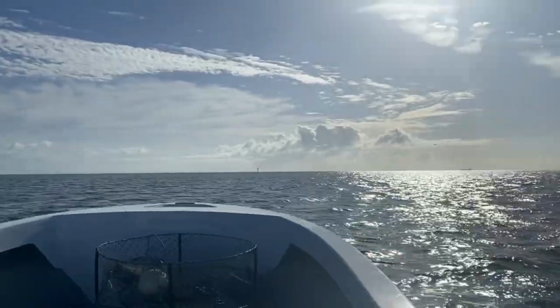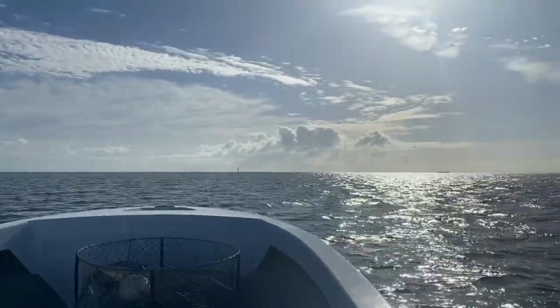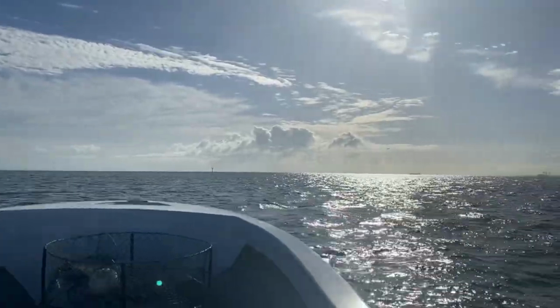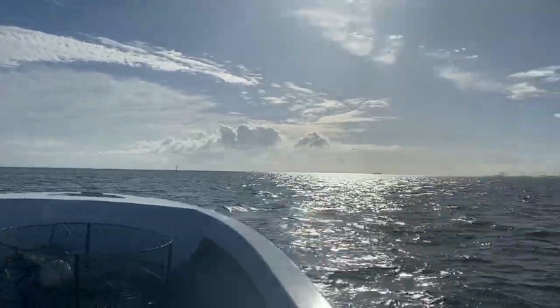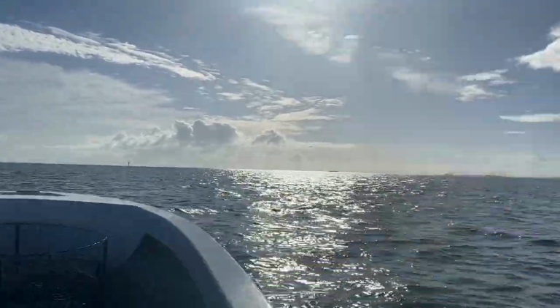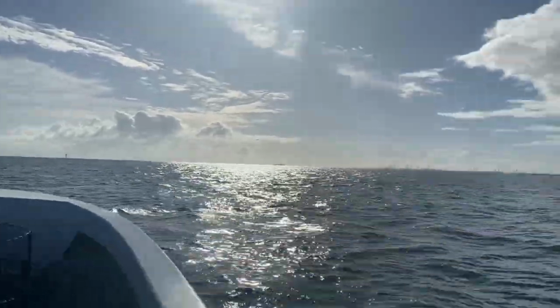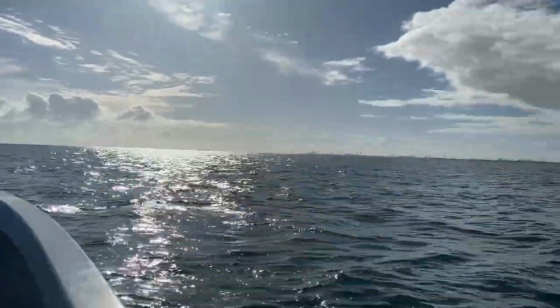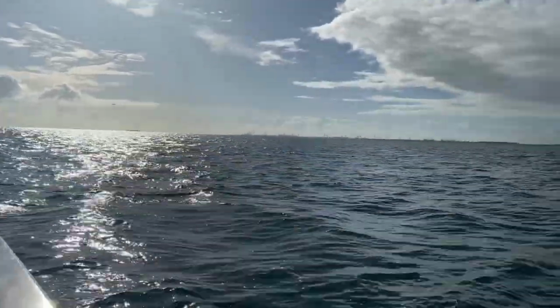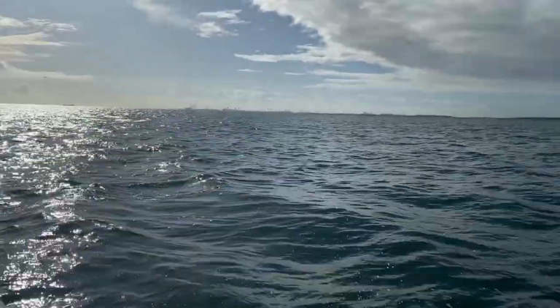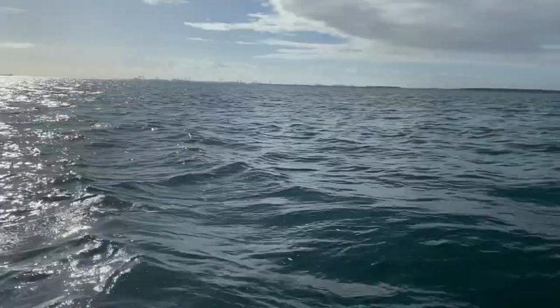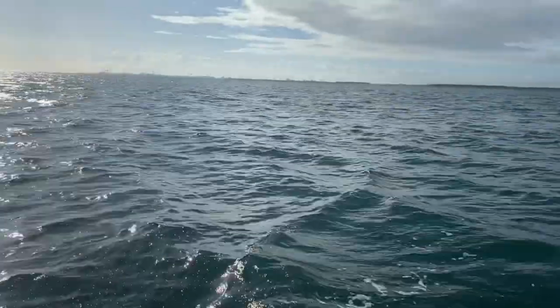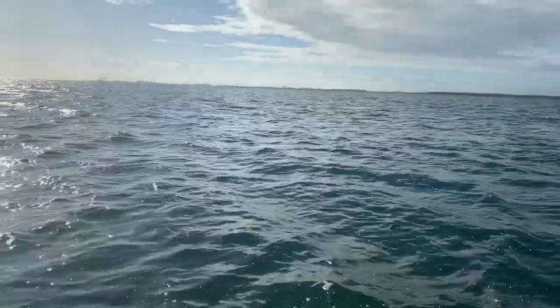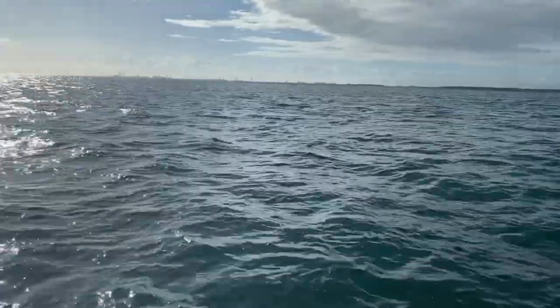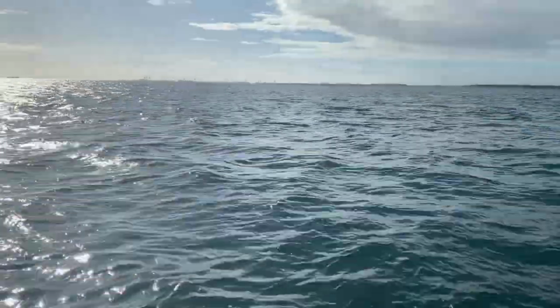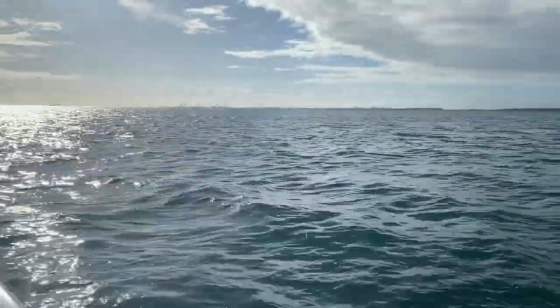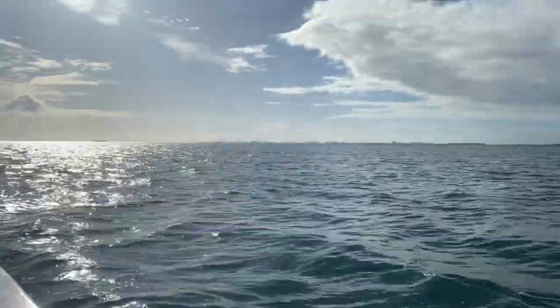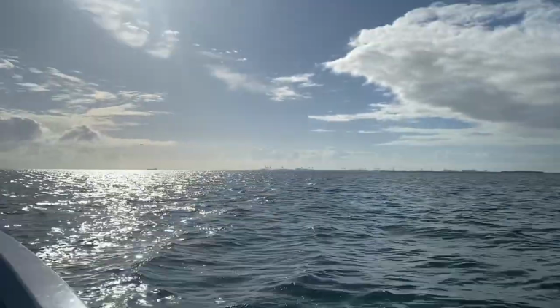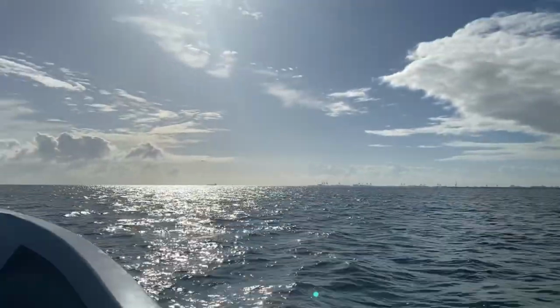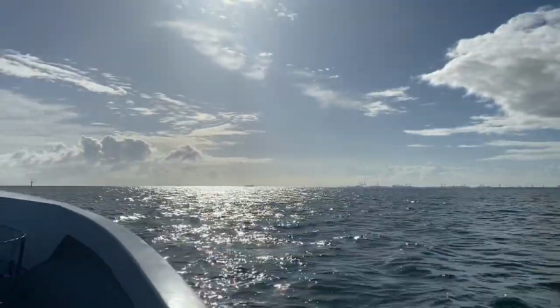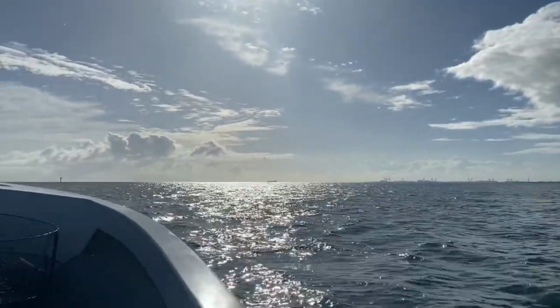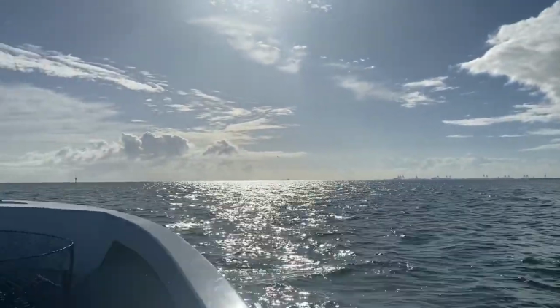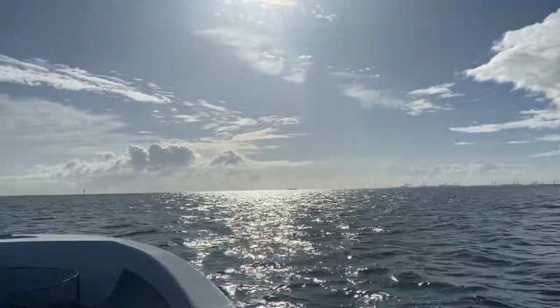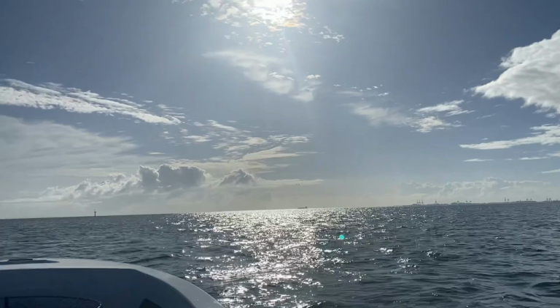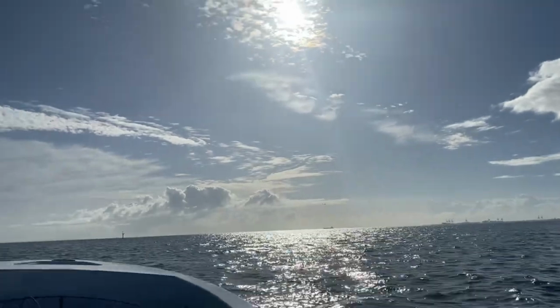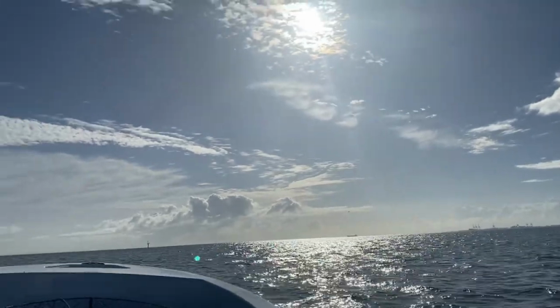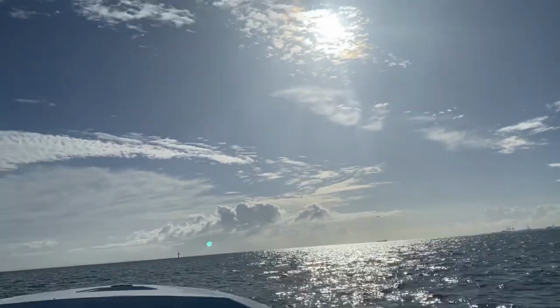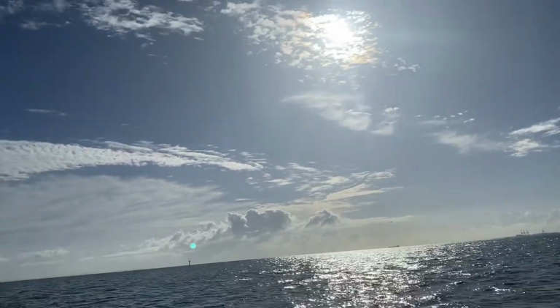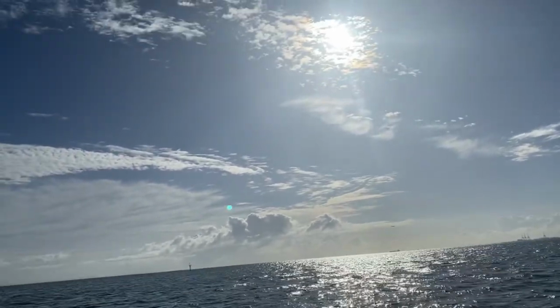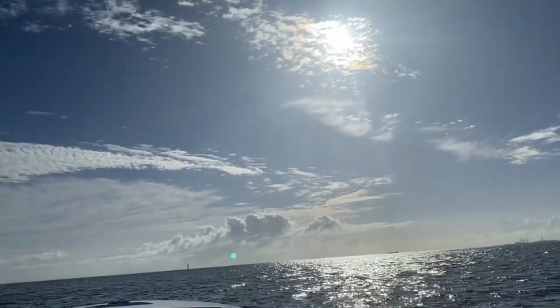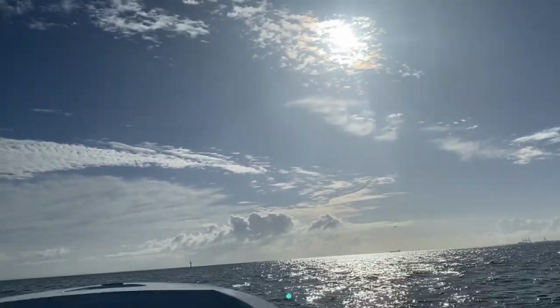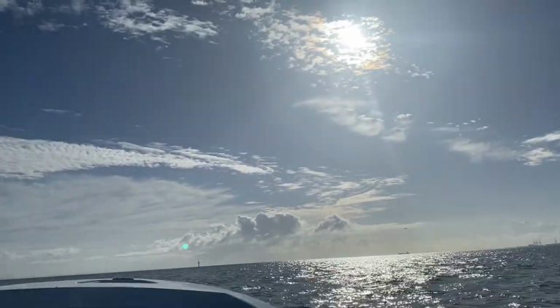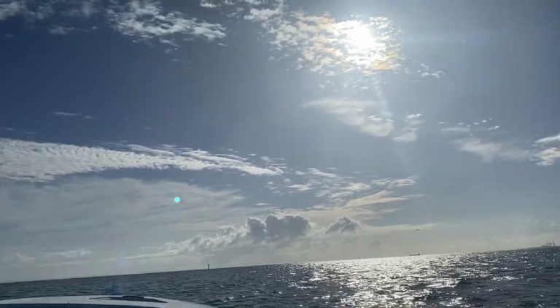We're cruising across the bay at 25 knots. Absolutely beautiful.